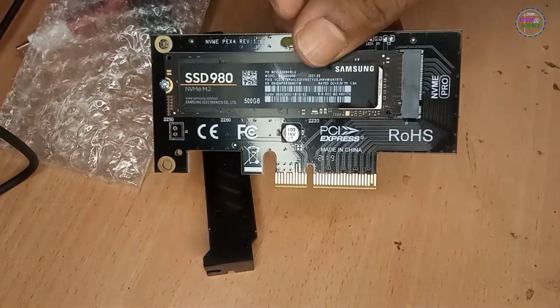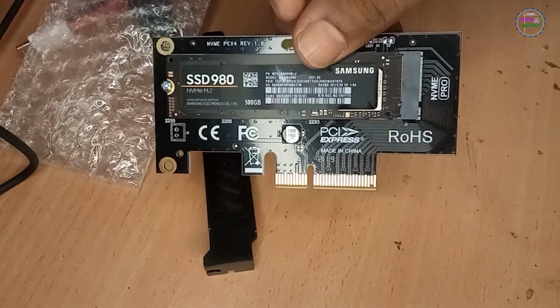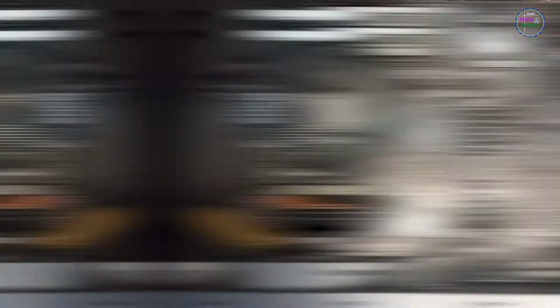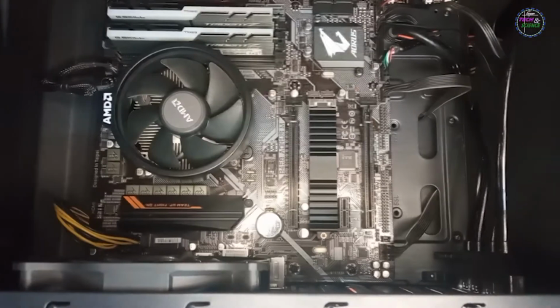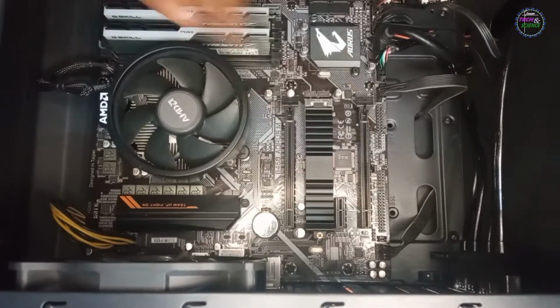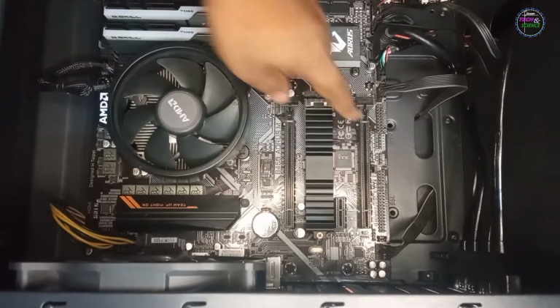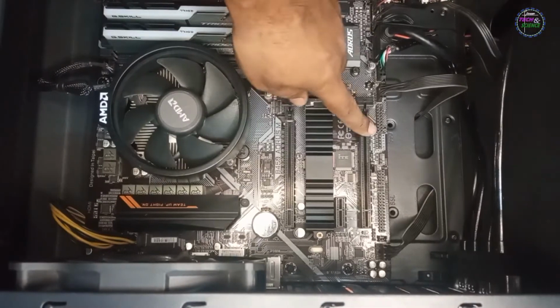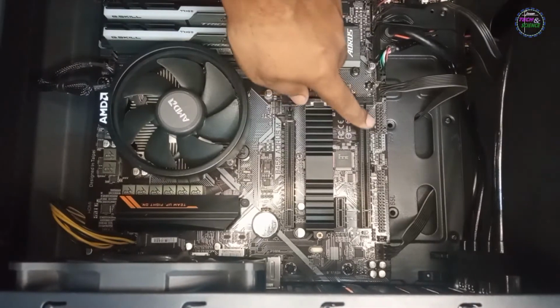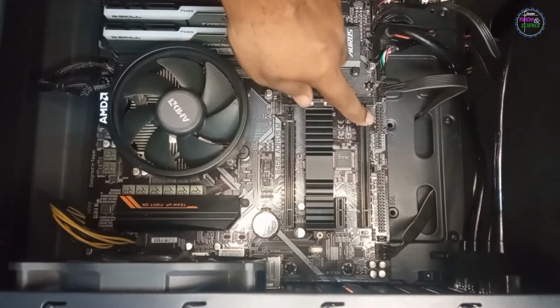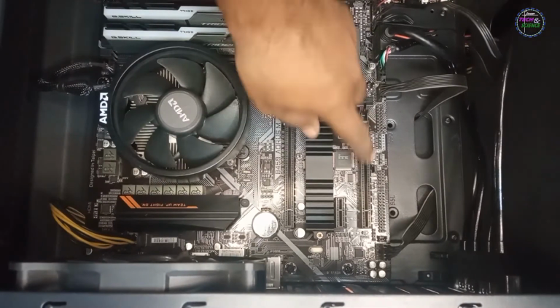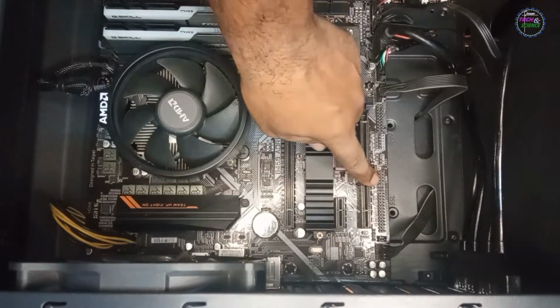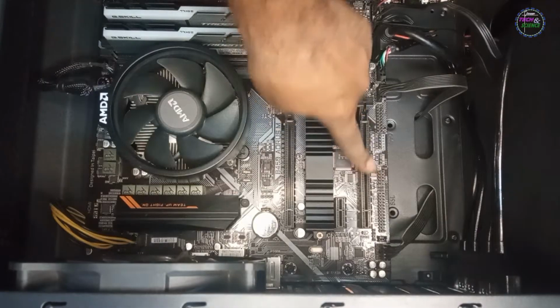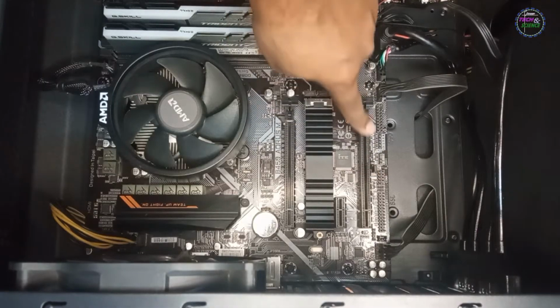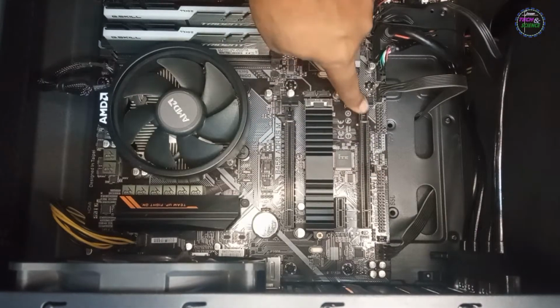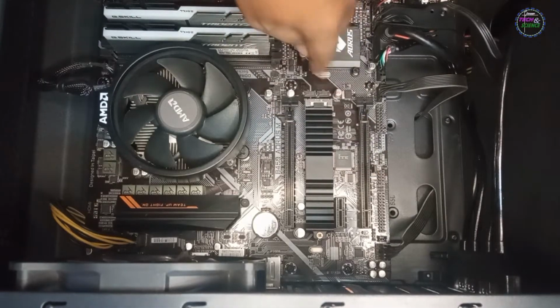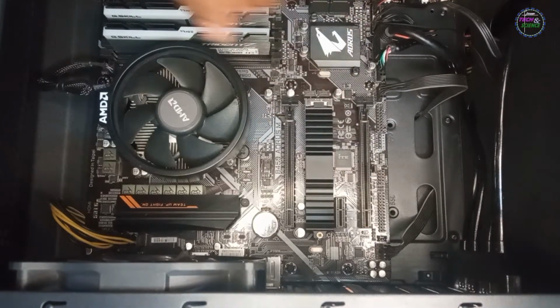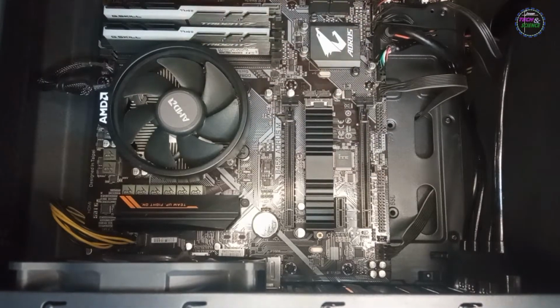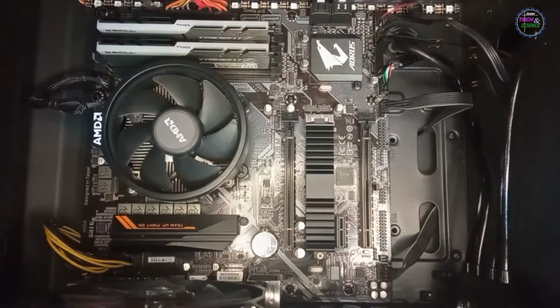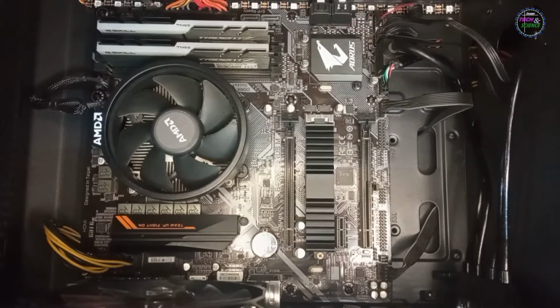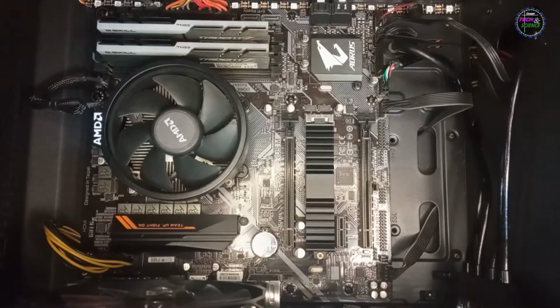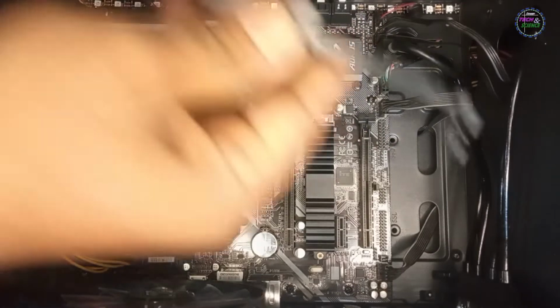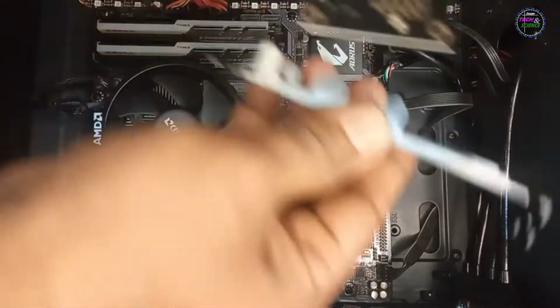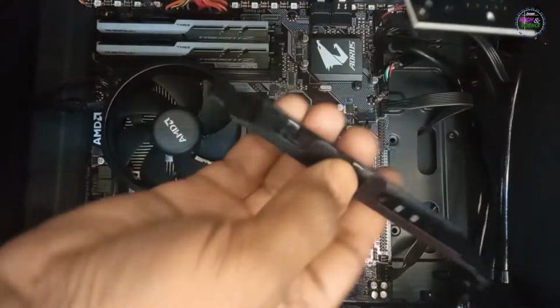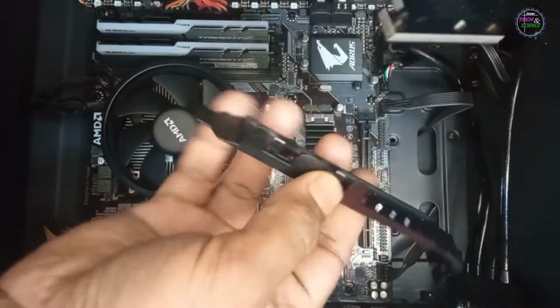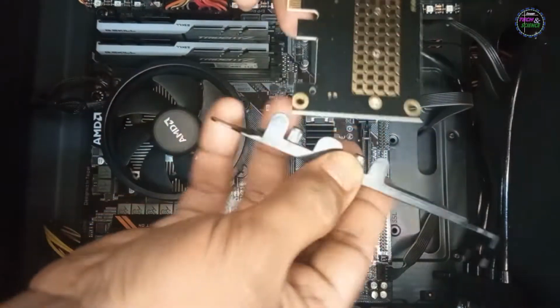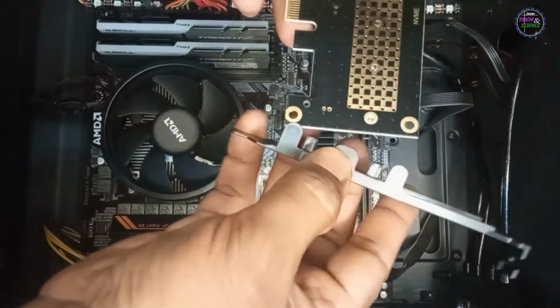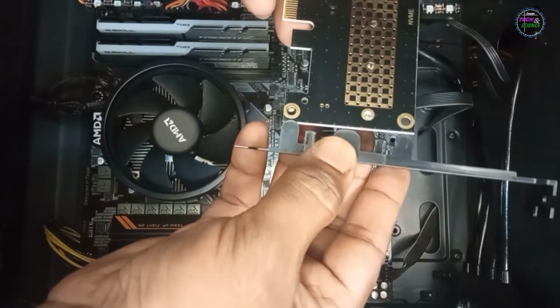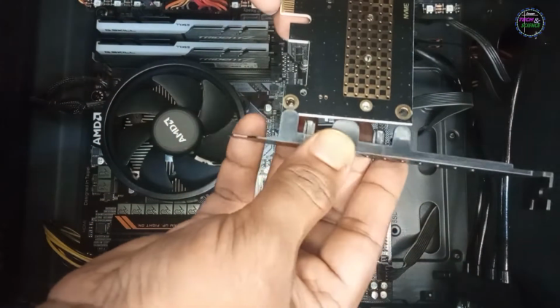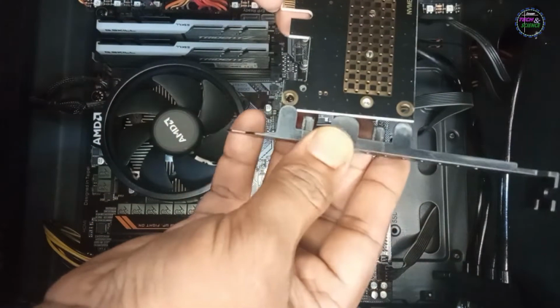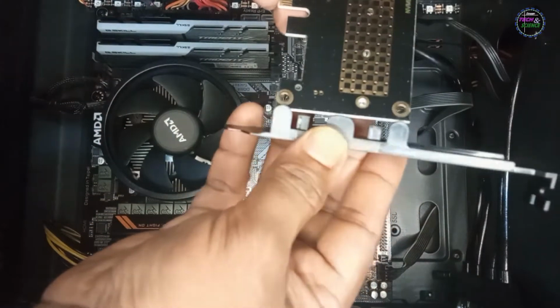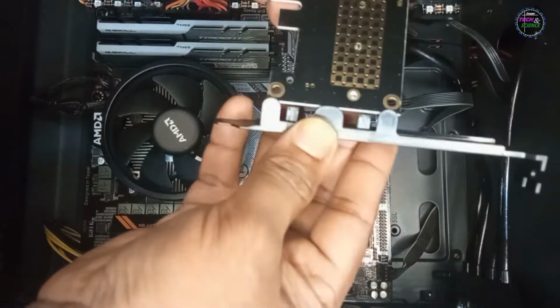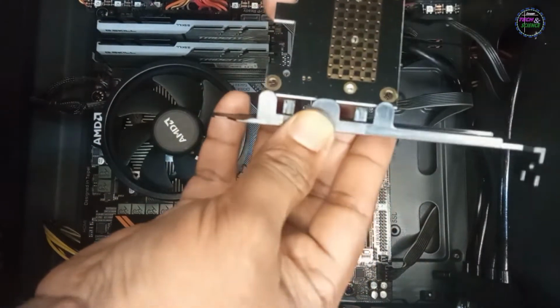This is the PCIe X4 slot. I am going to install the adapter in it — the bracket first.